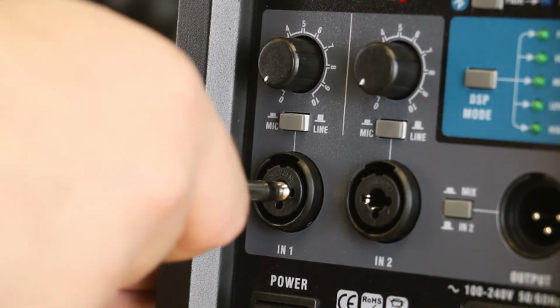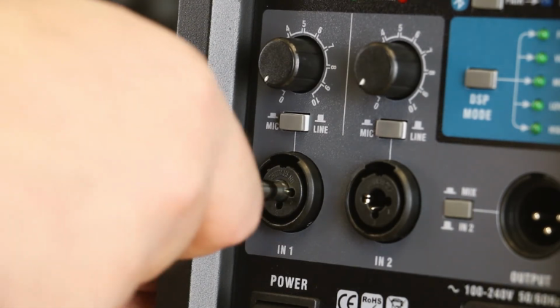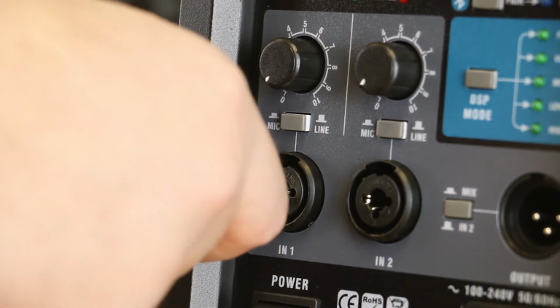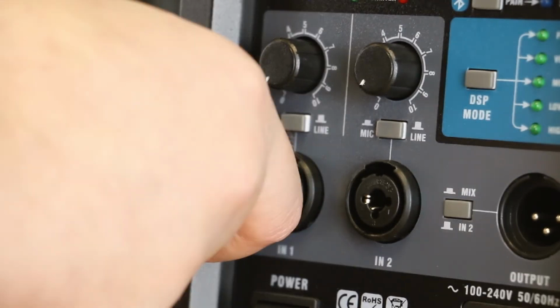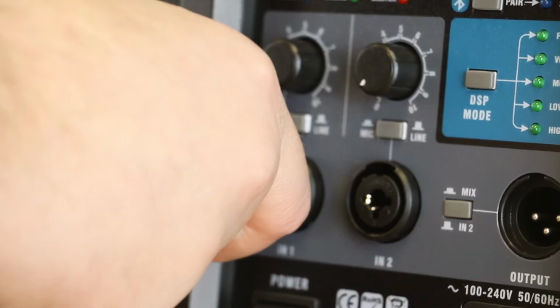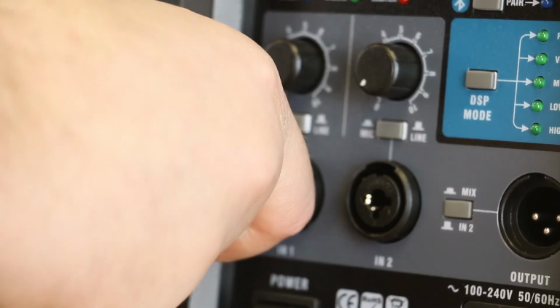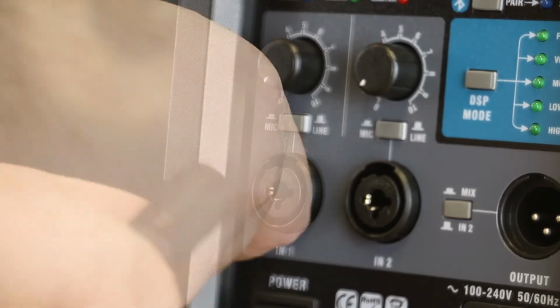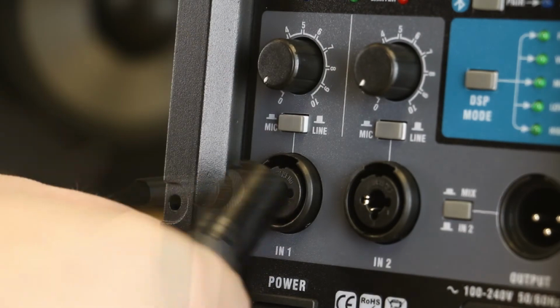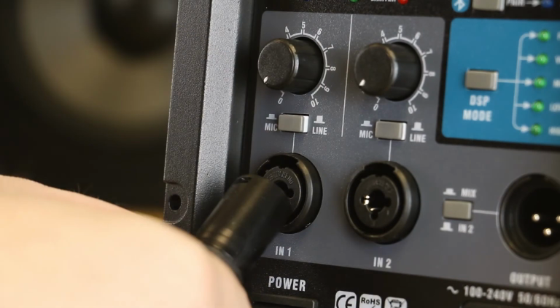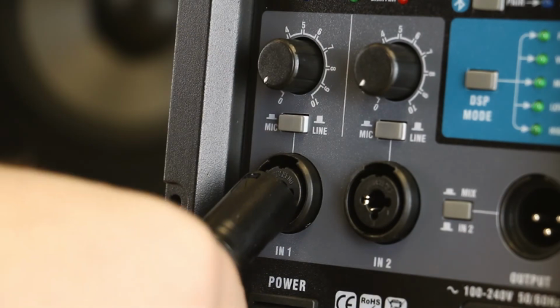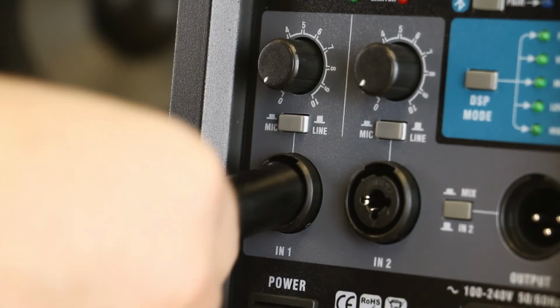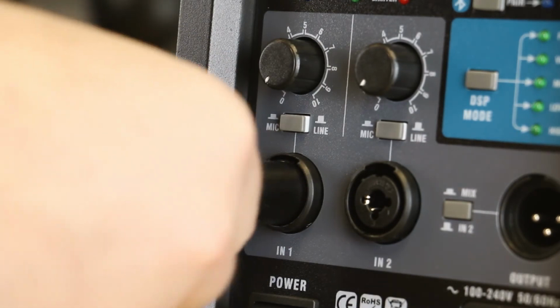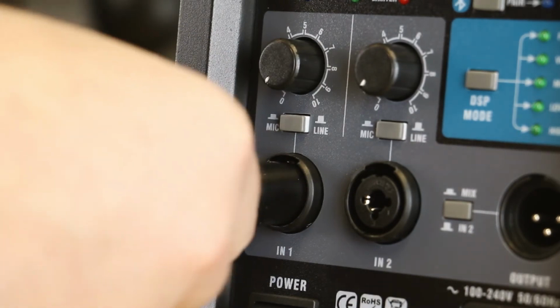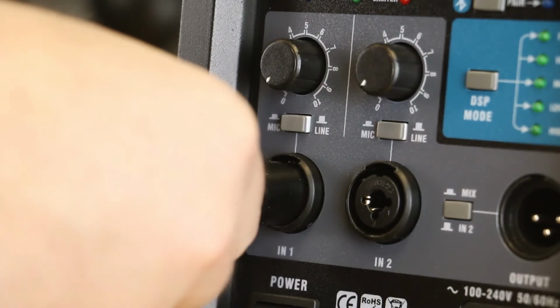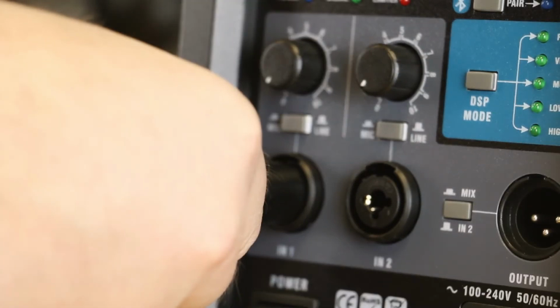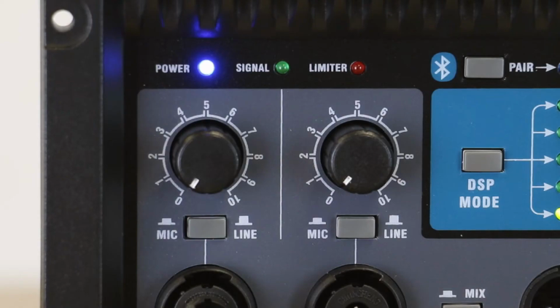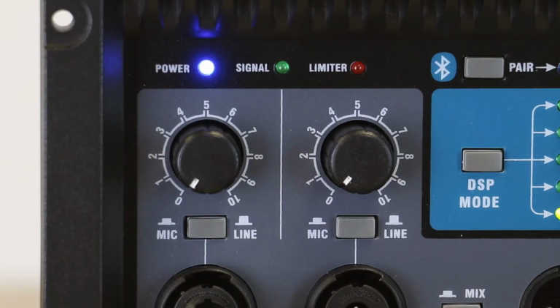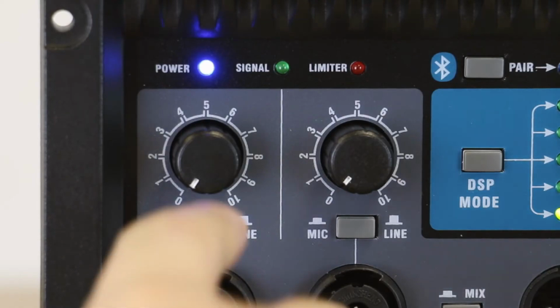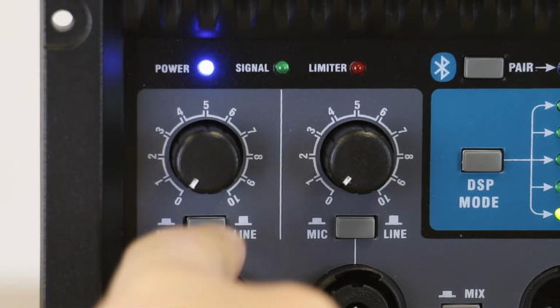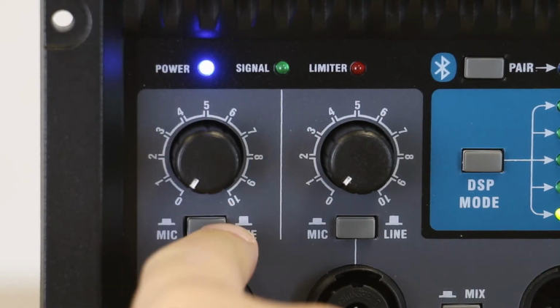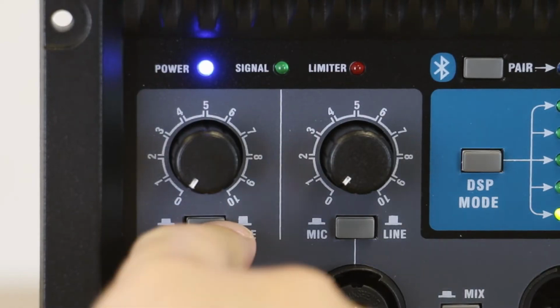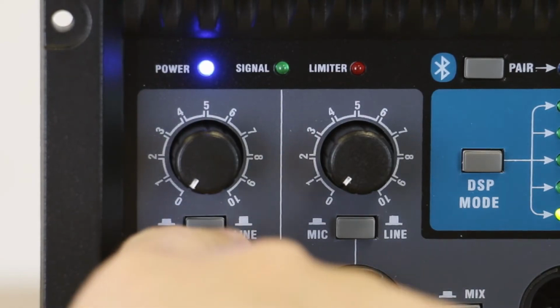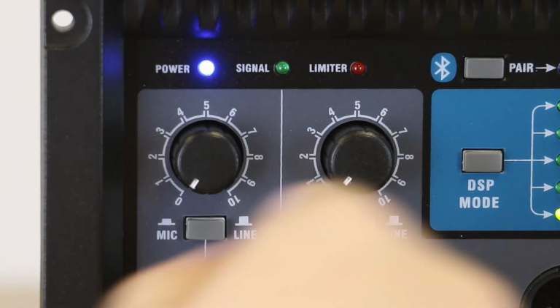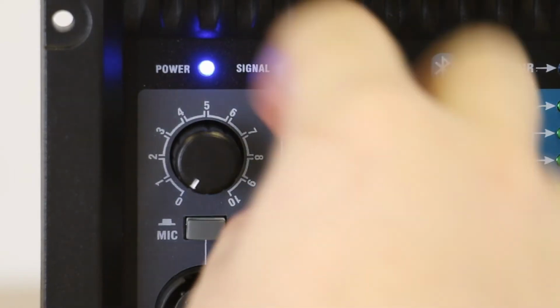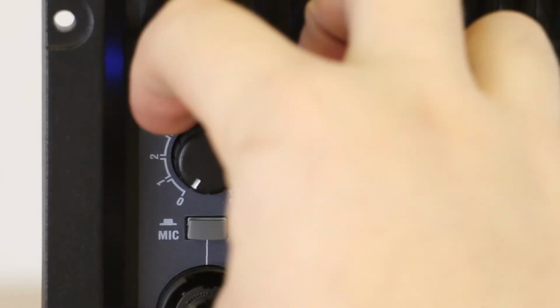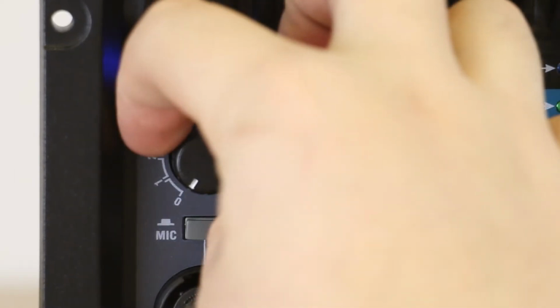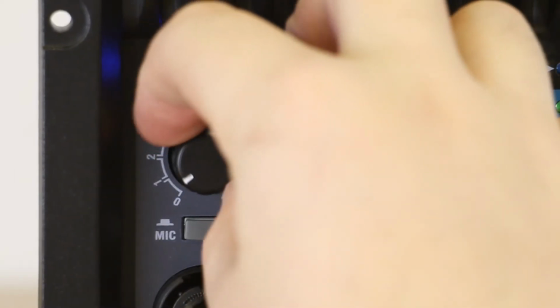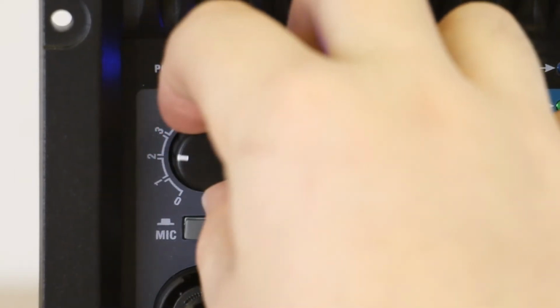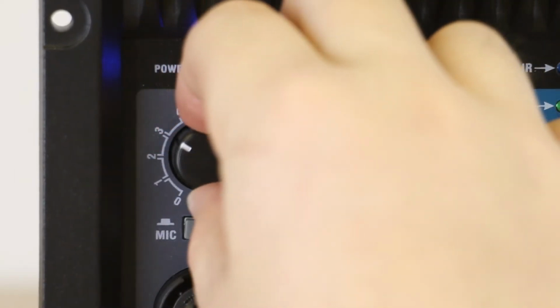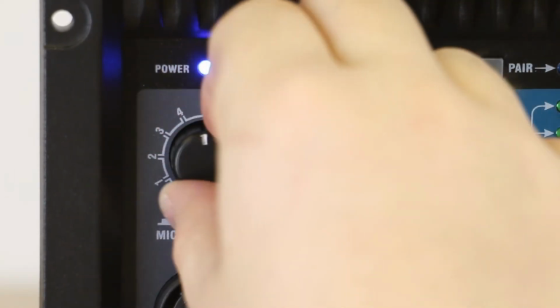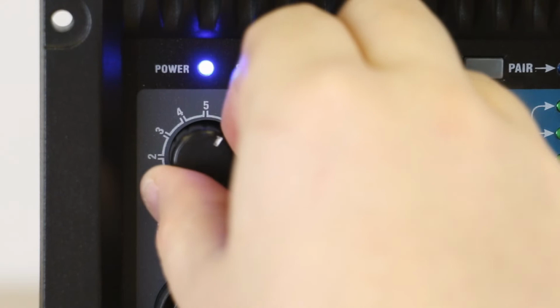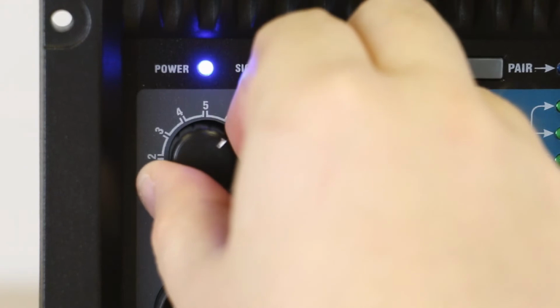You get an onboard mixer with two inputs, which will accept quarter inch or XLR, line level or mic level, each with adjustable volume control.